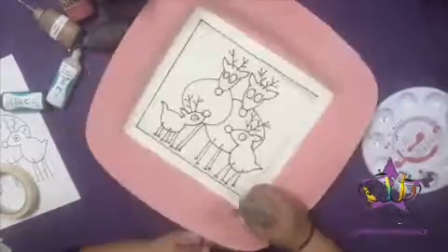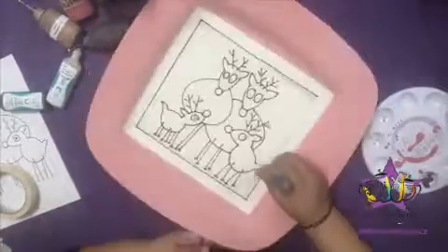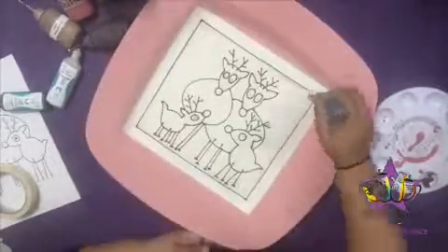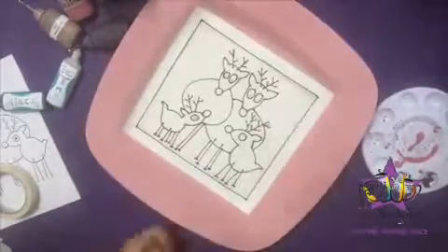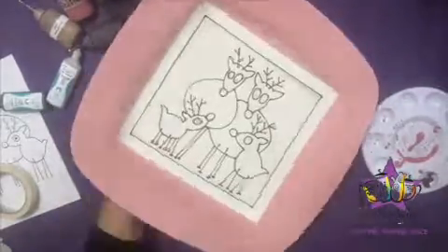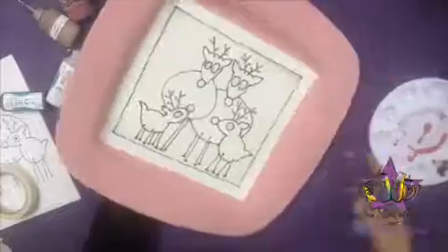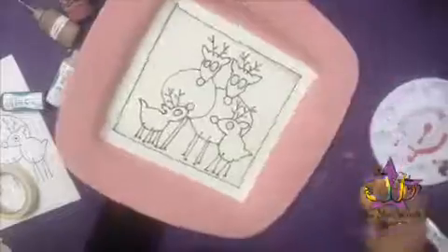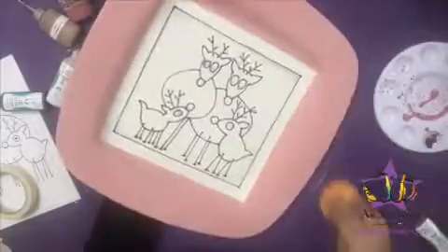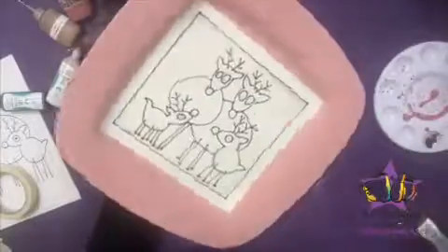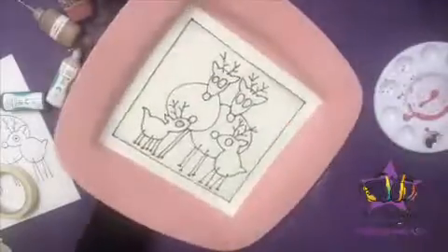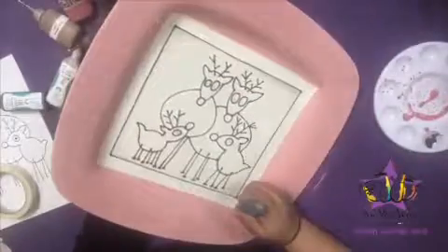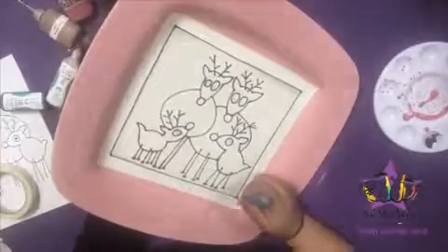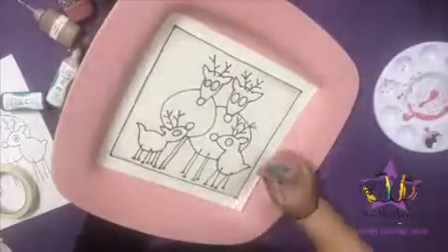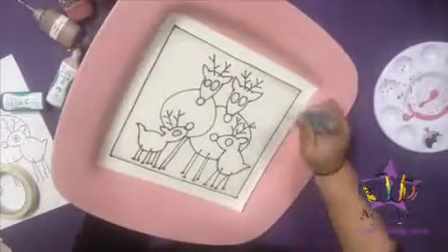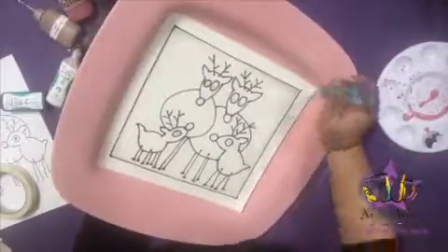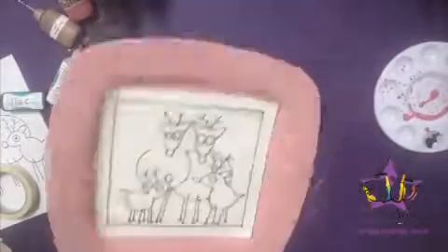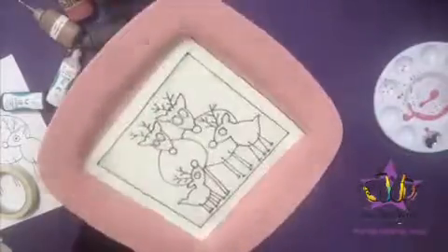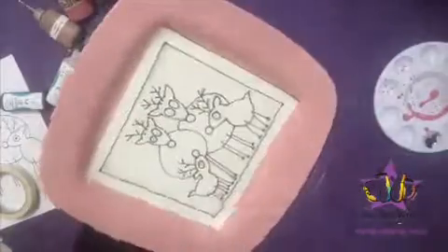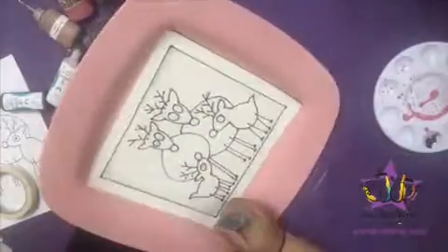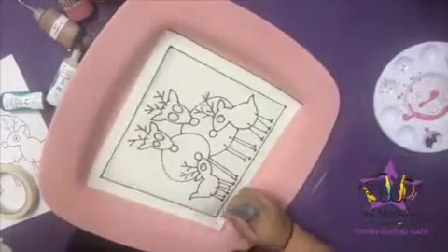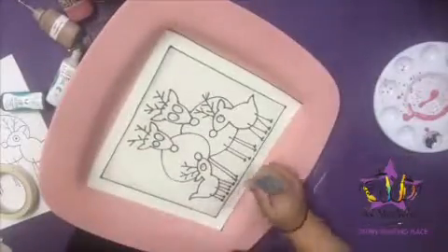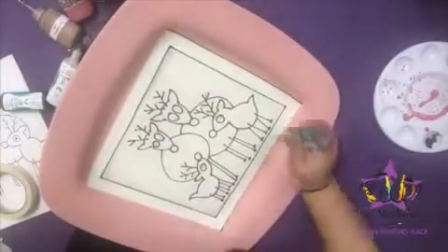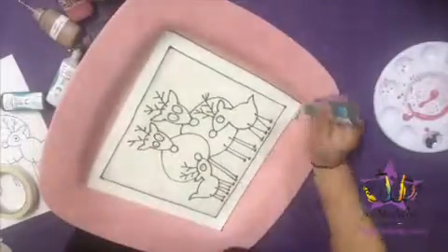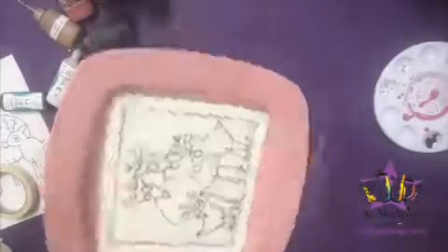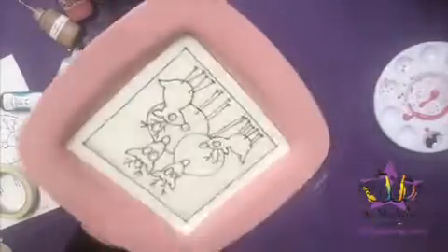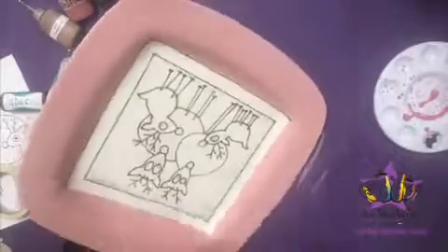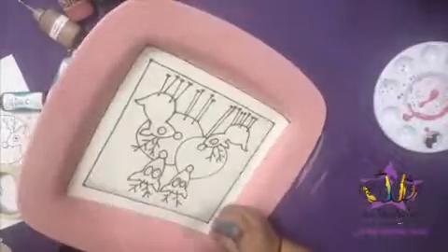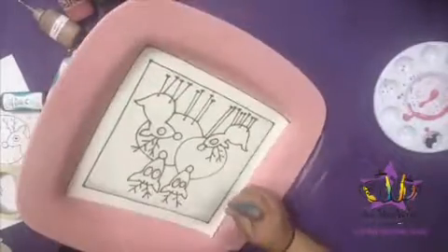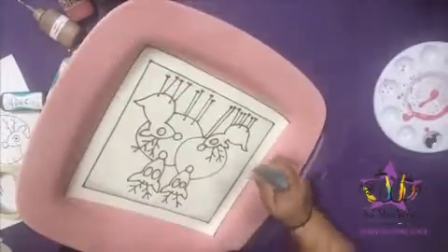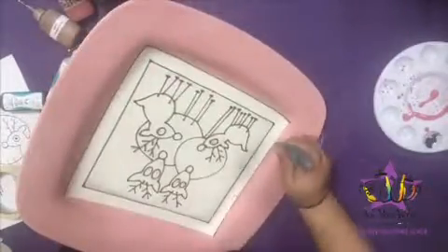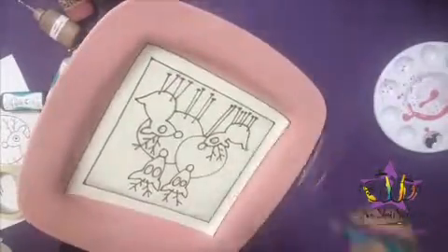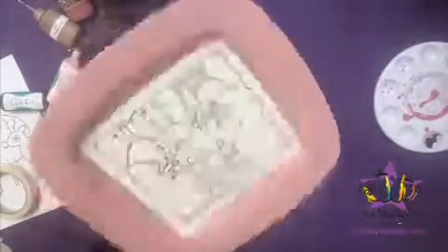Now using the same black puffy paint, outline the square that is masked off — both inside and outside lines.